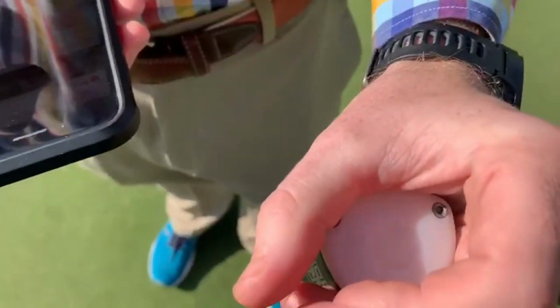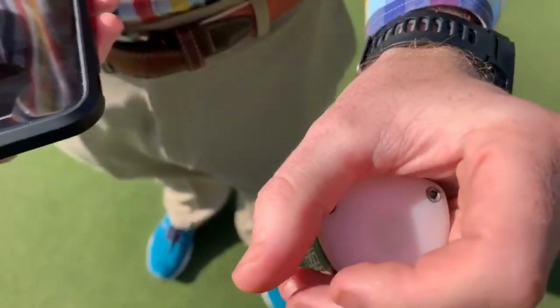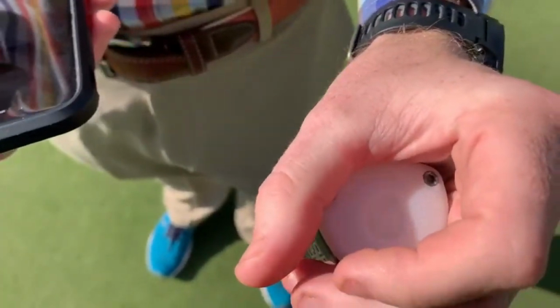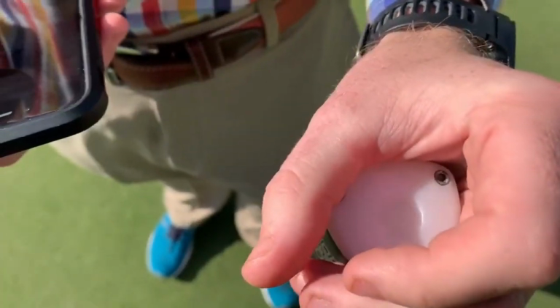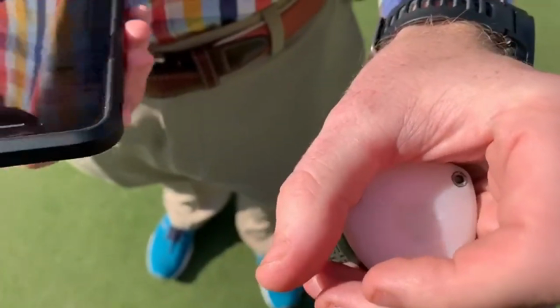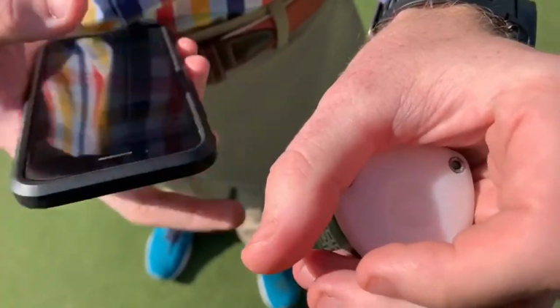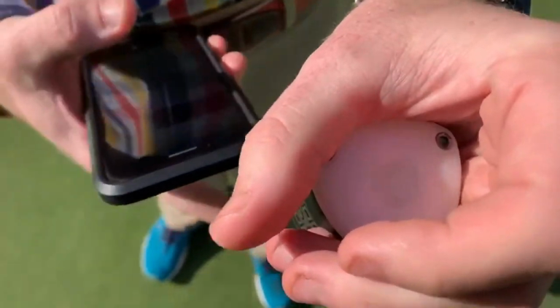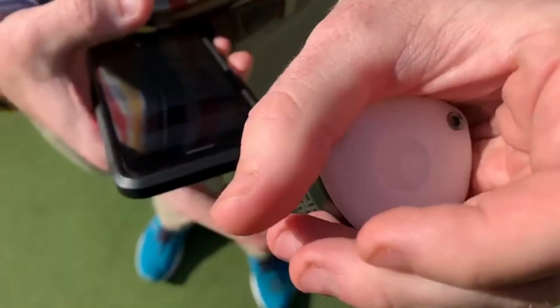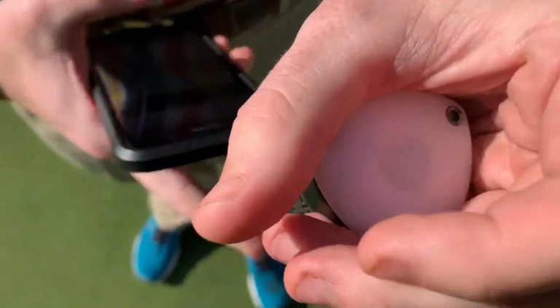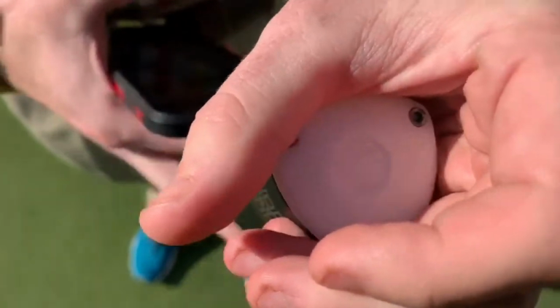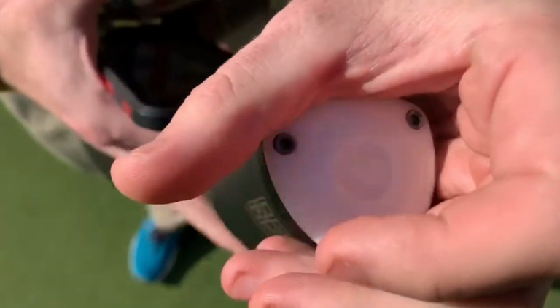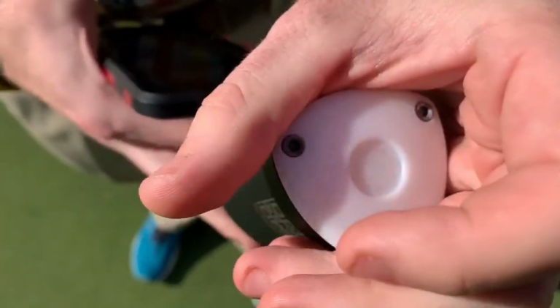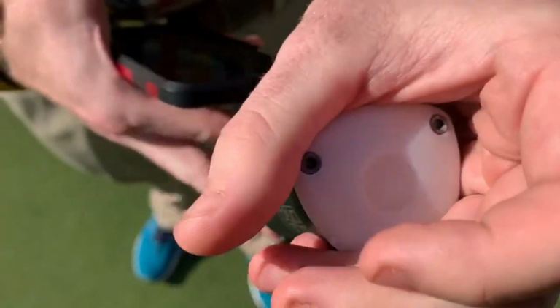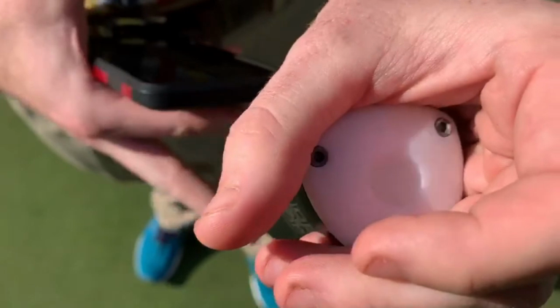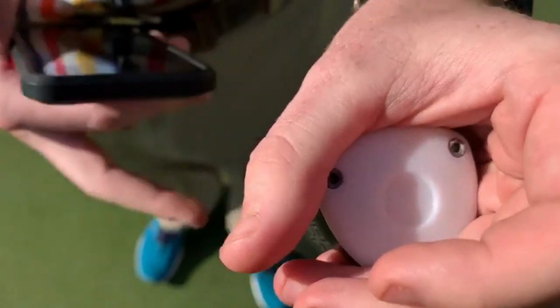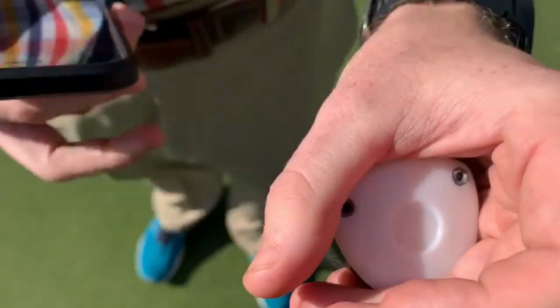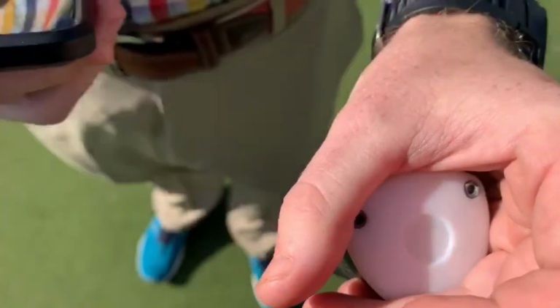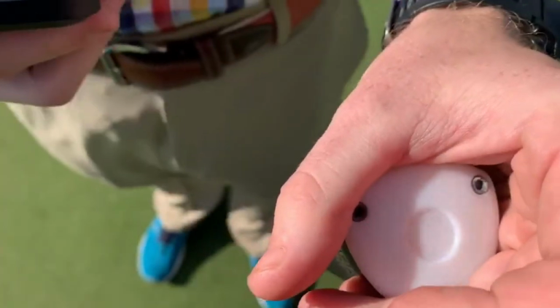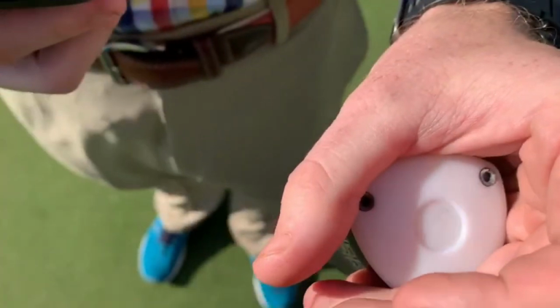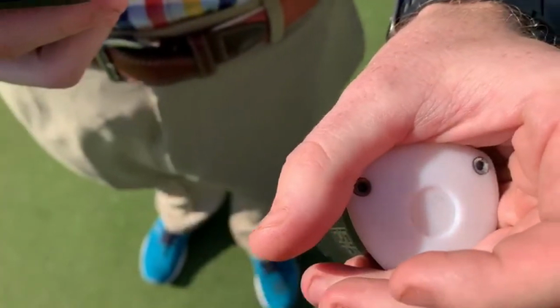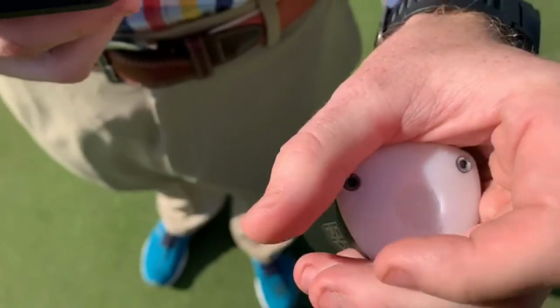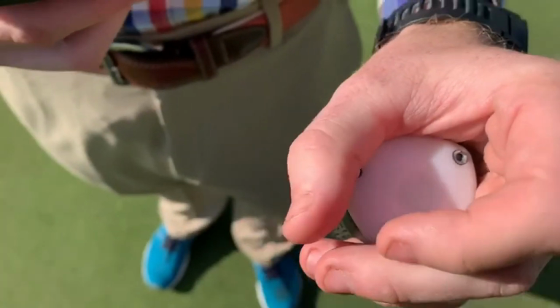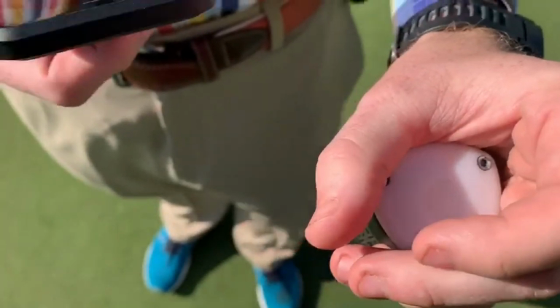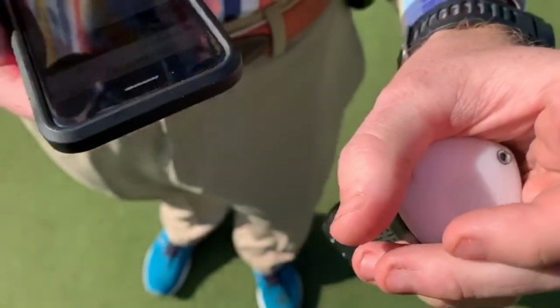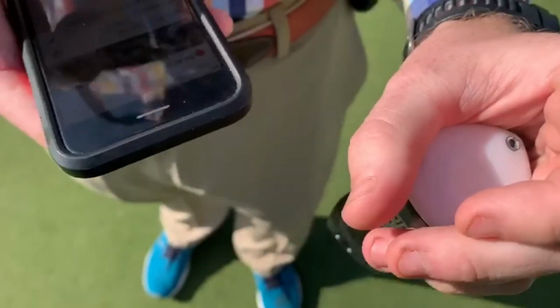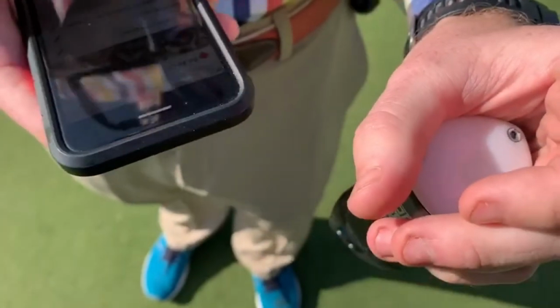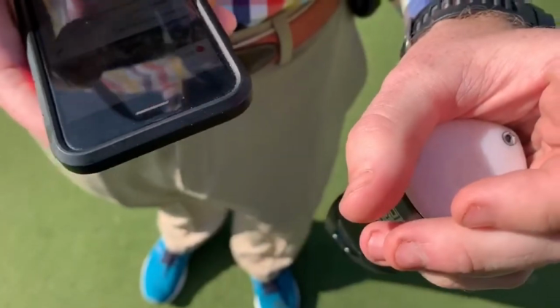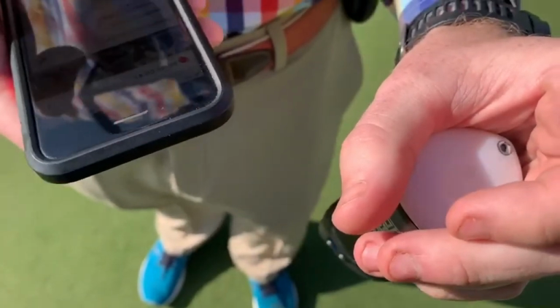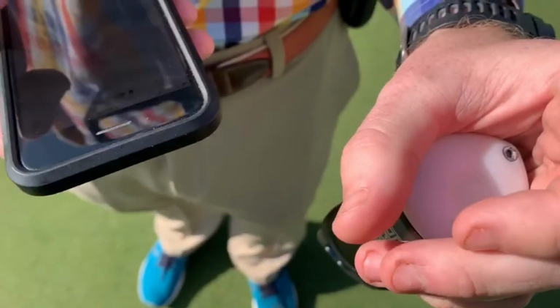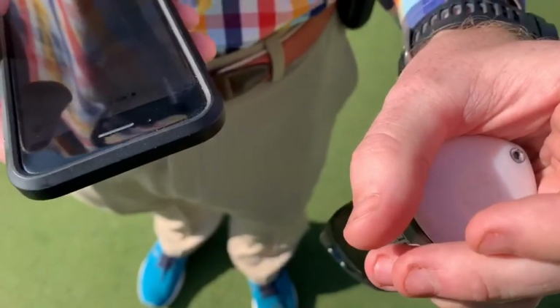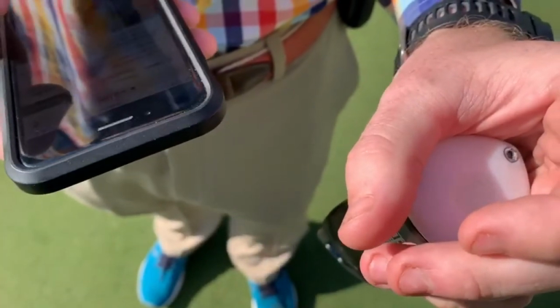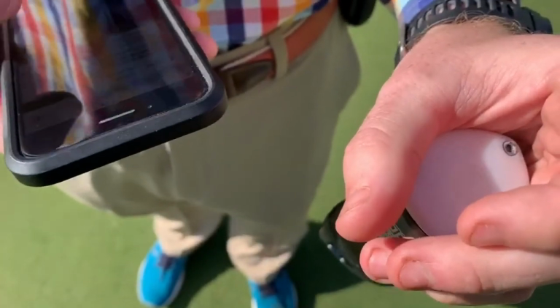Usually within a minute or so, we're going to get this light to turn green. And once the light turns green, we'll be able to scan the sensor.